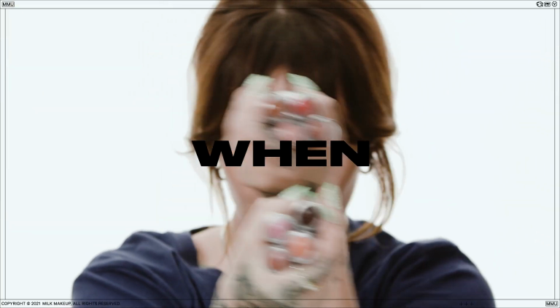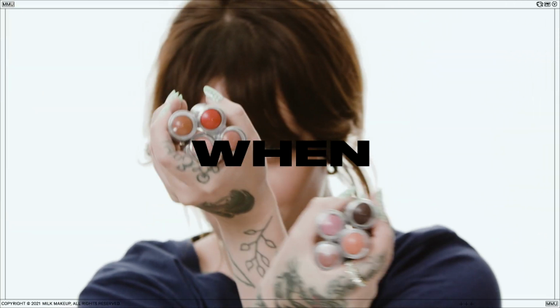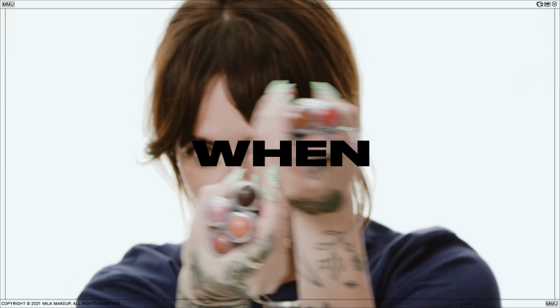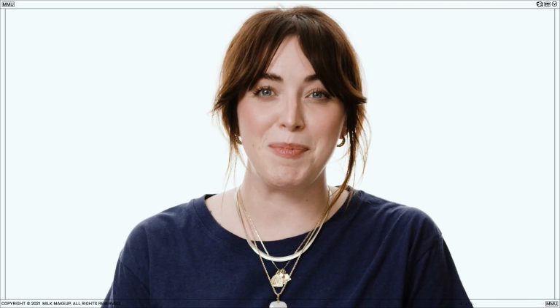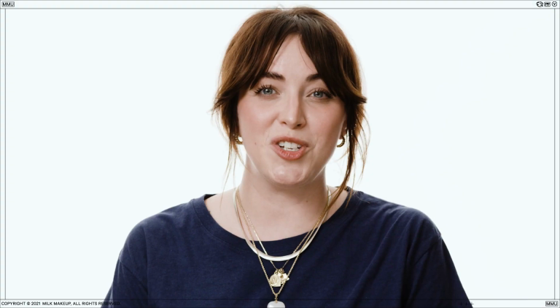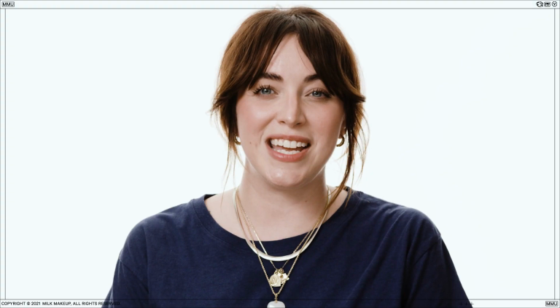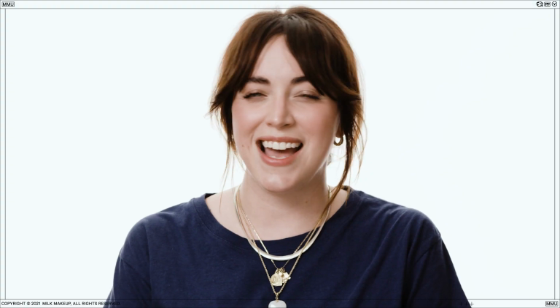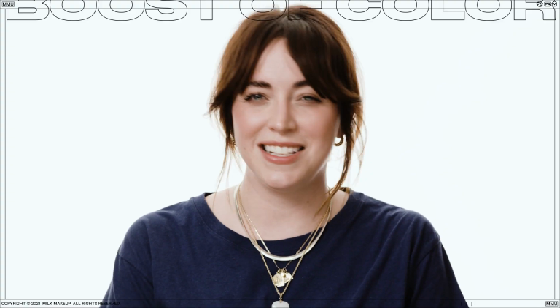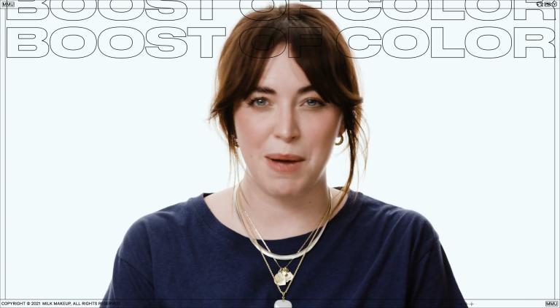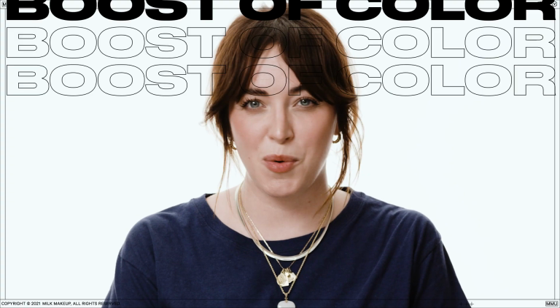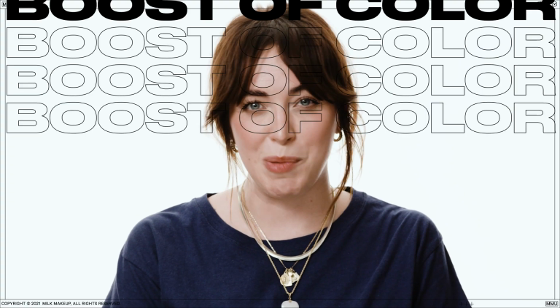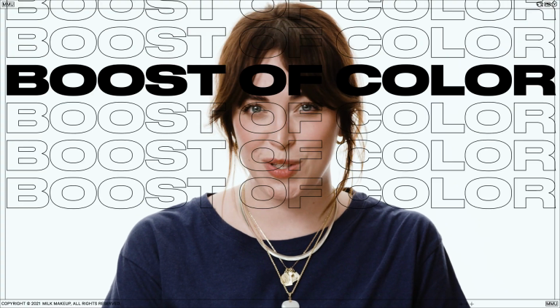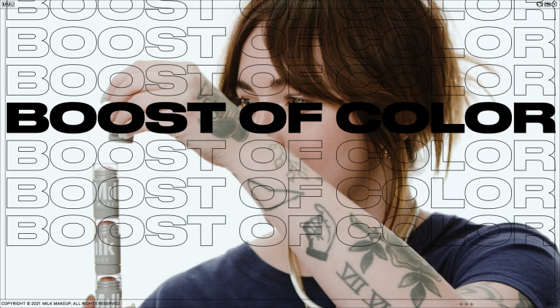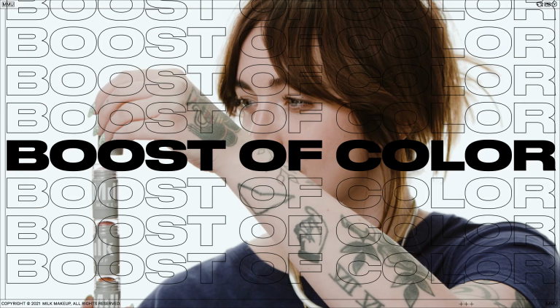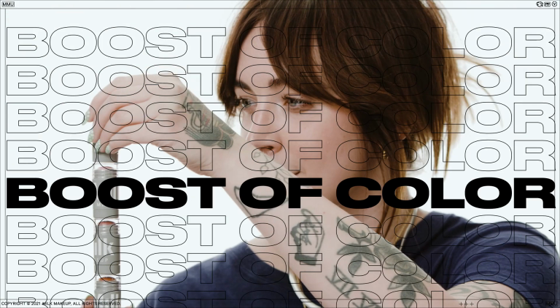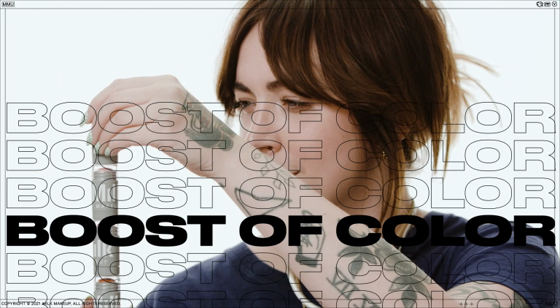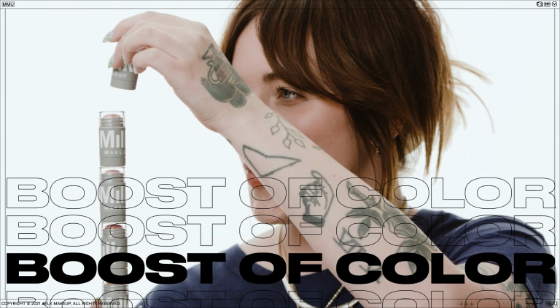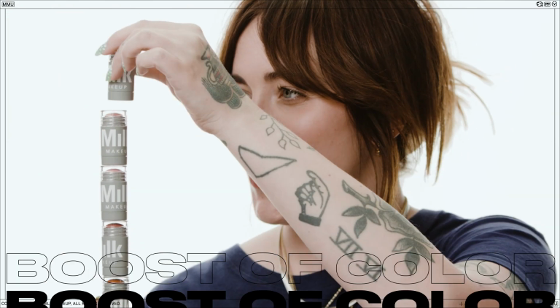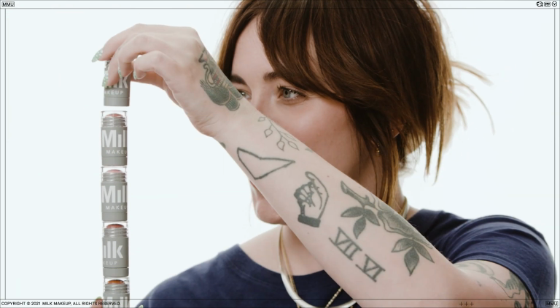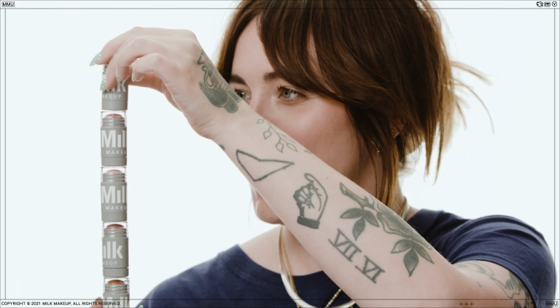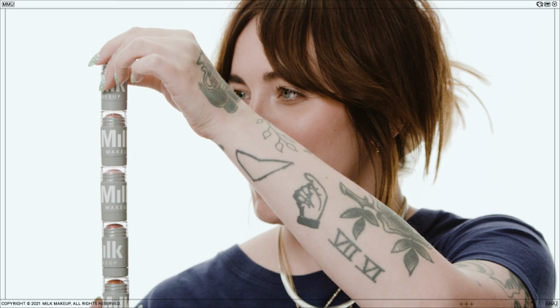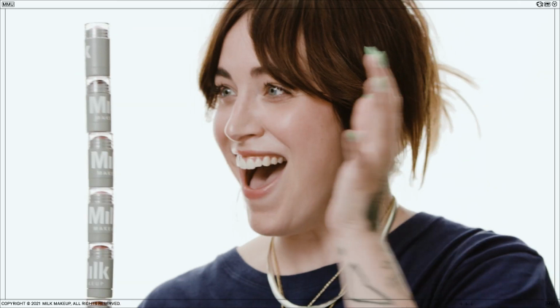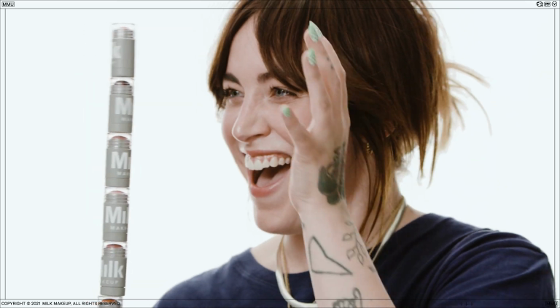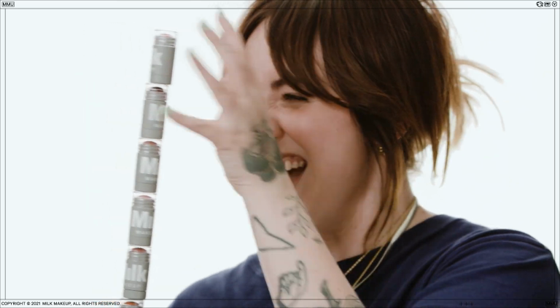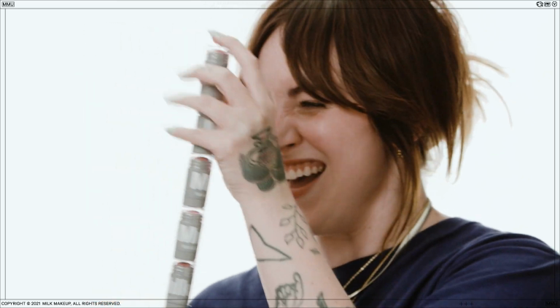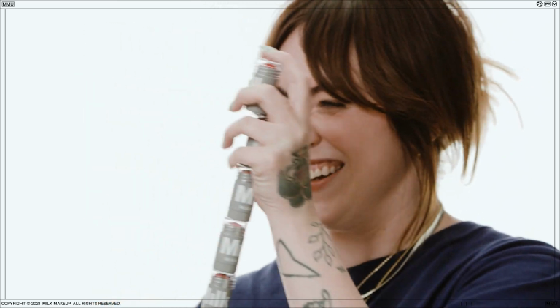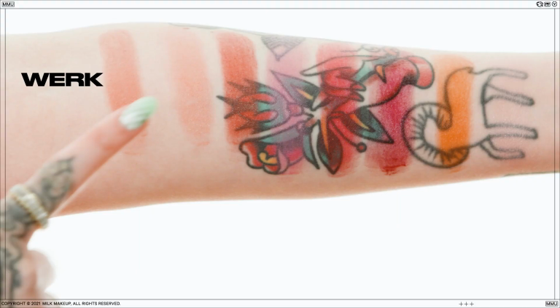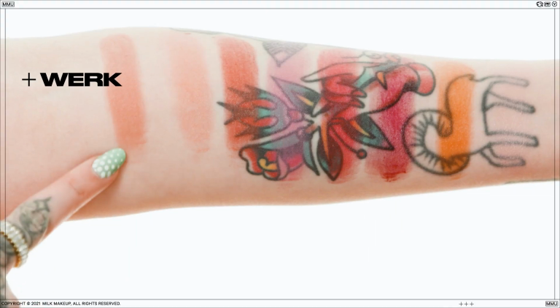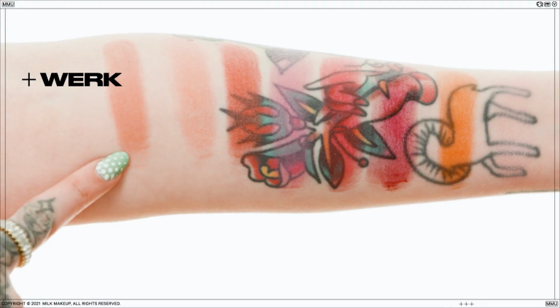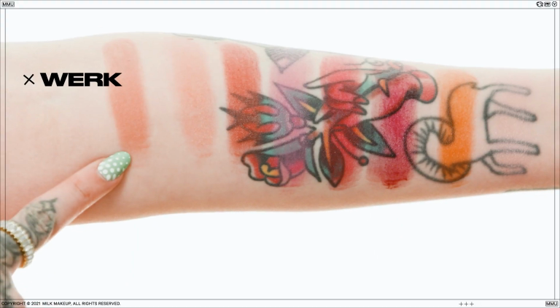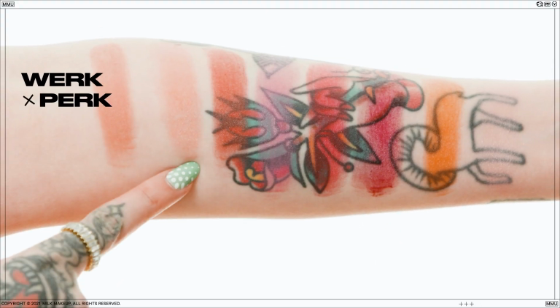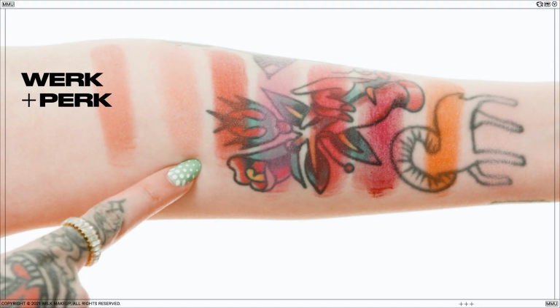Wear Lip & Cheek anytime you want a boost of color. It comes in eight shades to match your mood: Work, Perk,